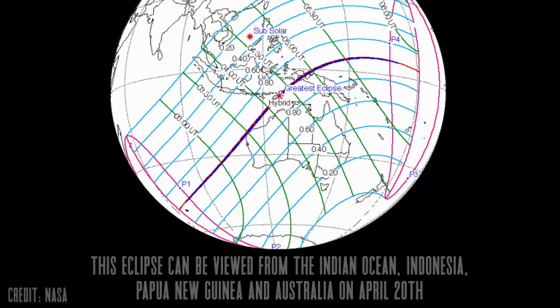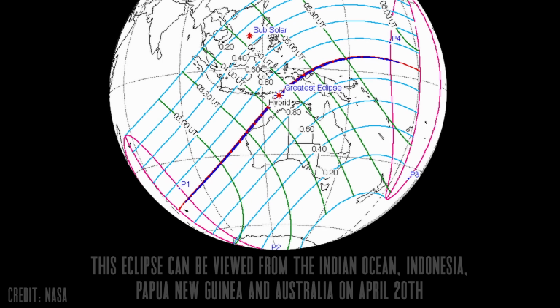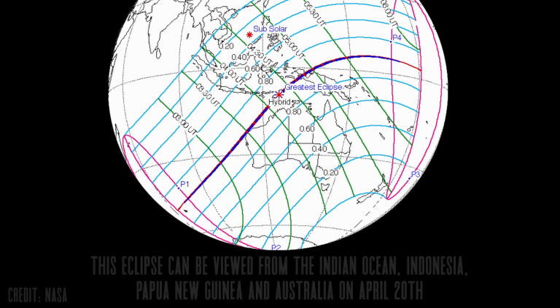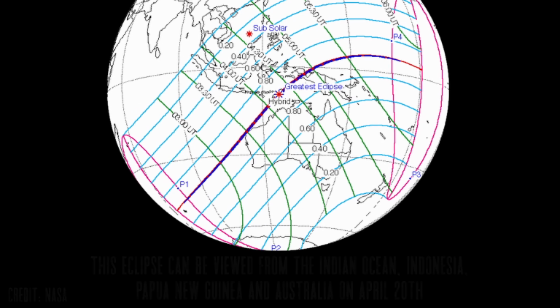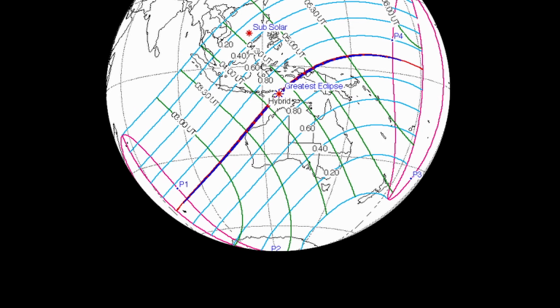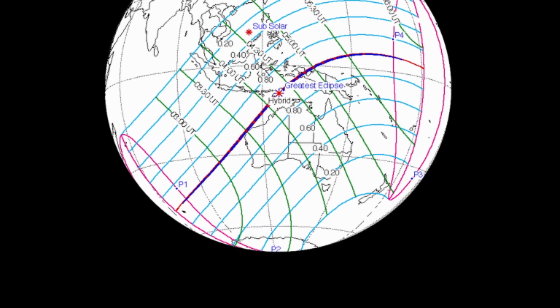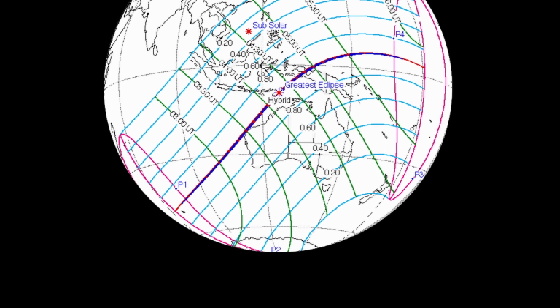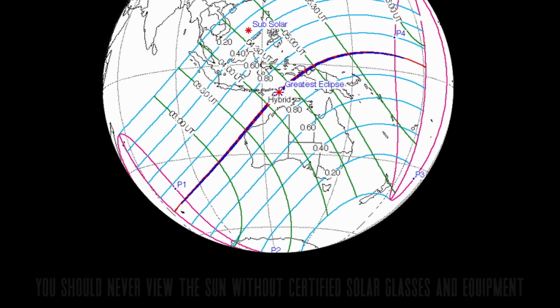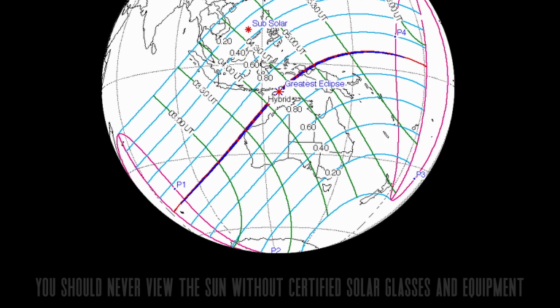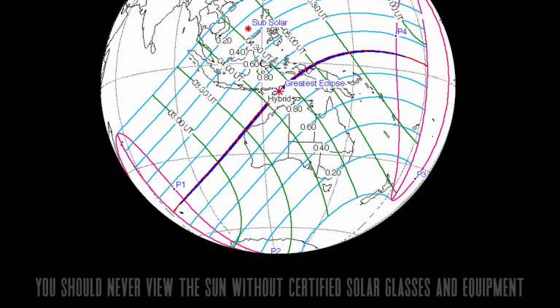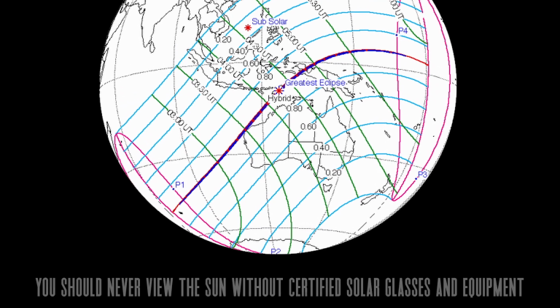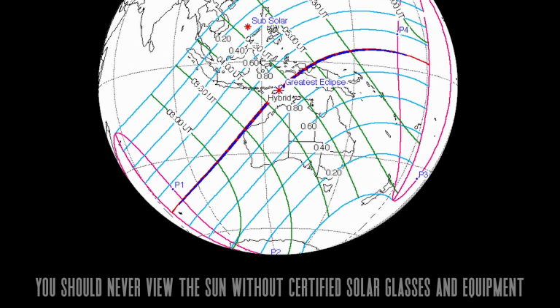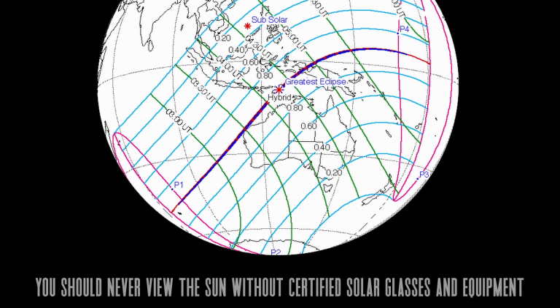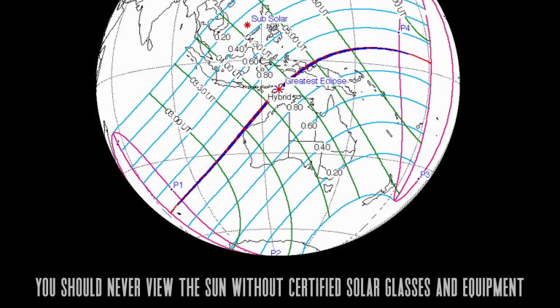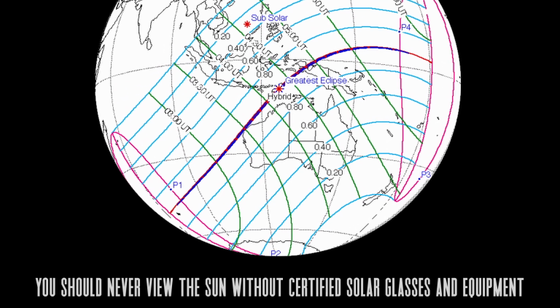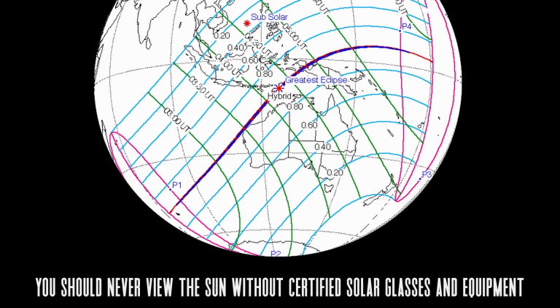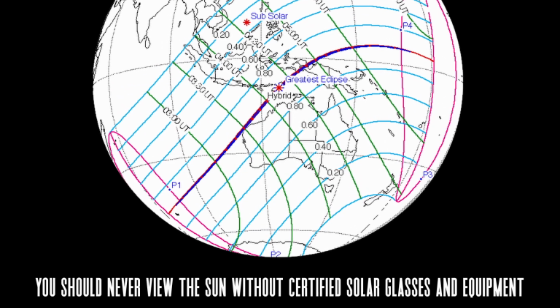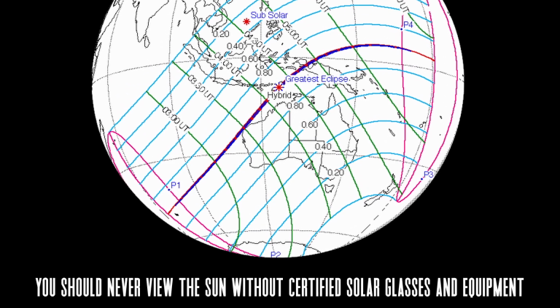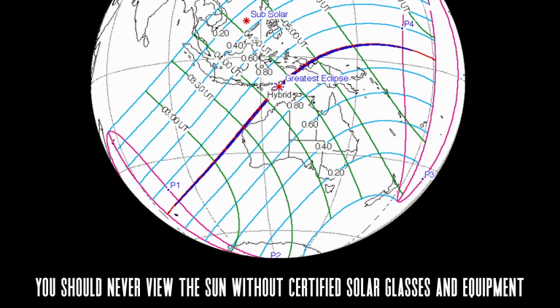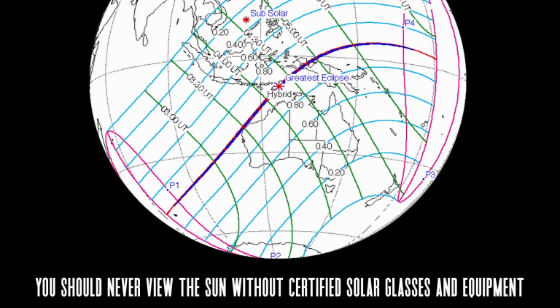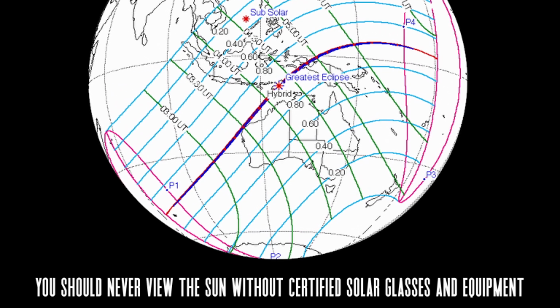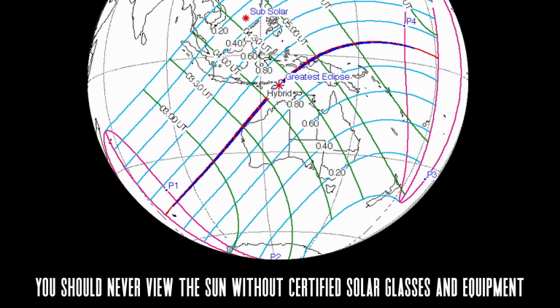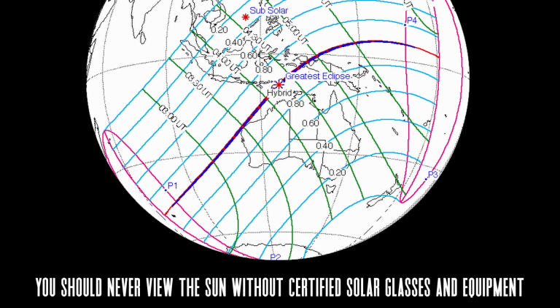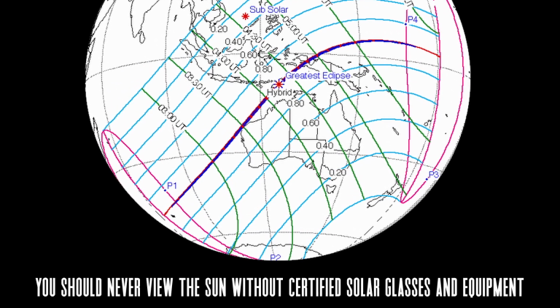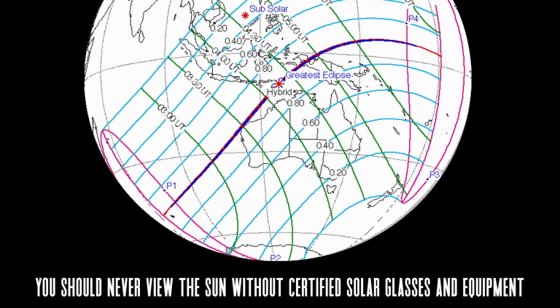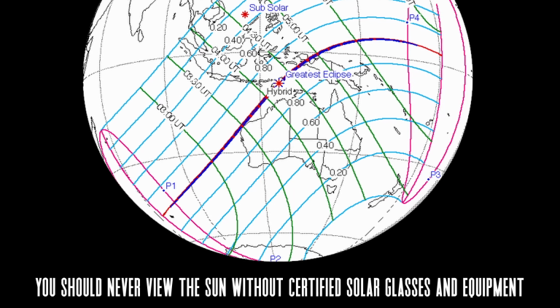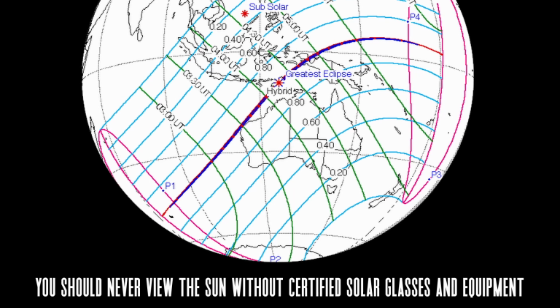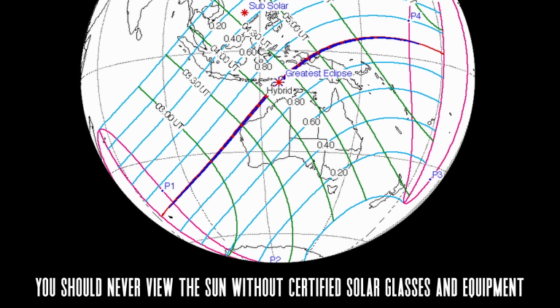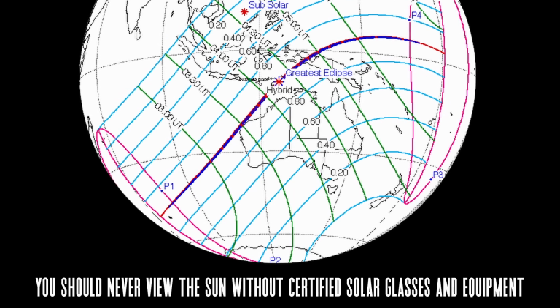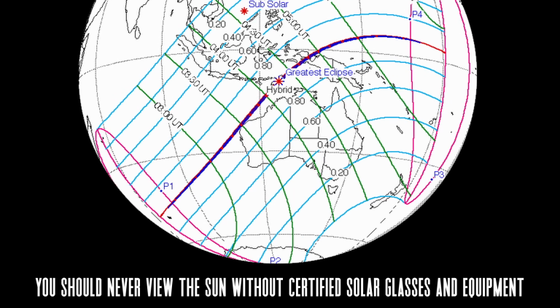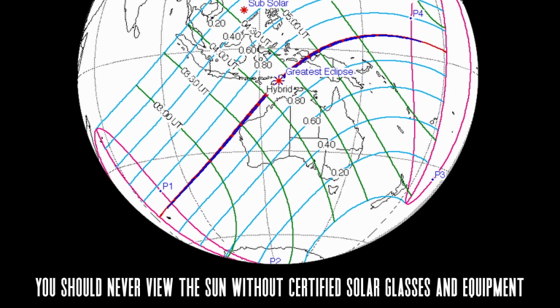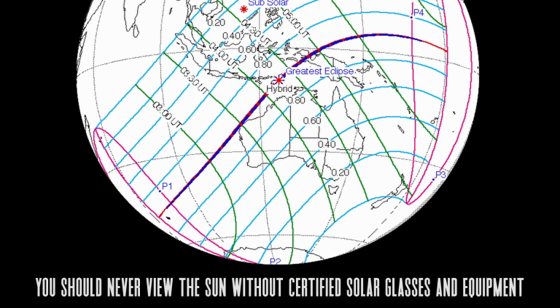And again, remember to always wear solar glasses when viewing the sun, even if large amounts of it are covered by the moon.